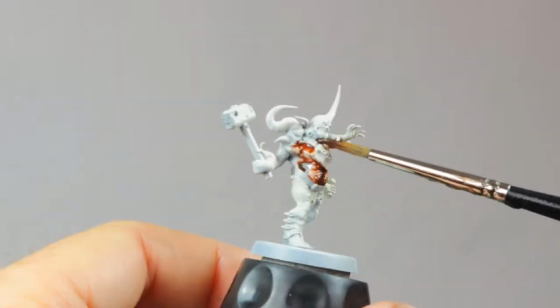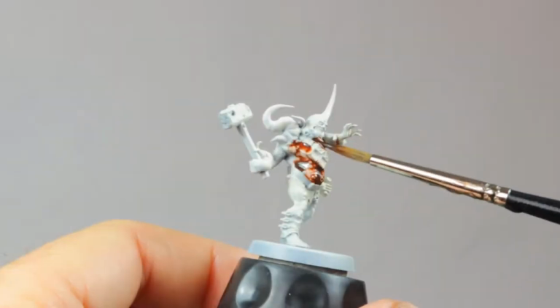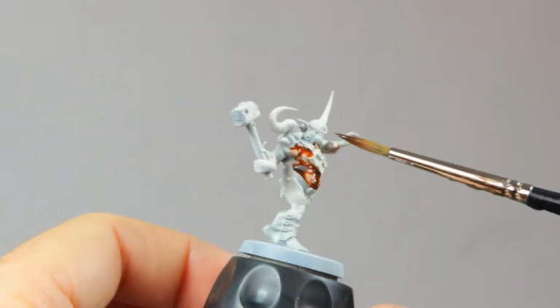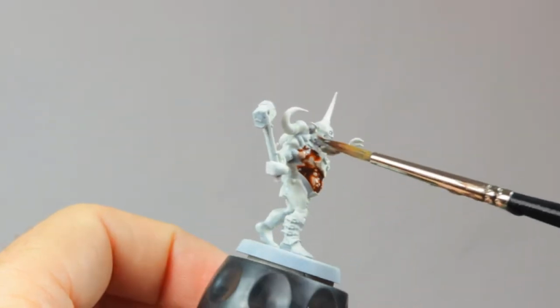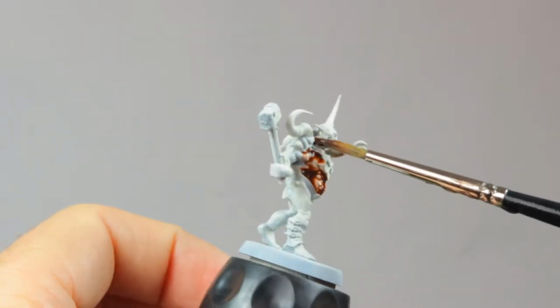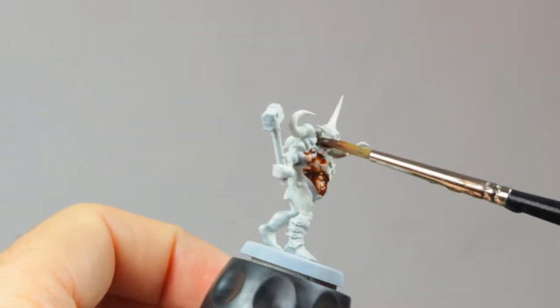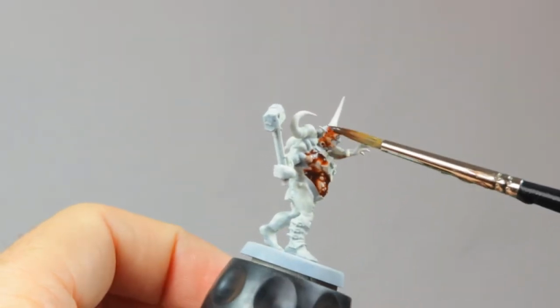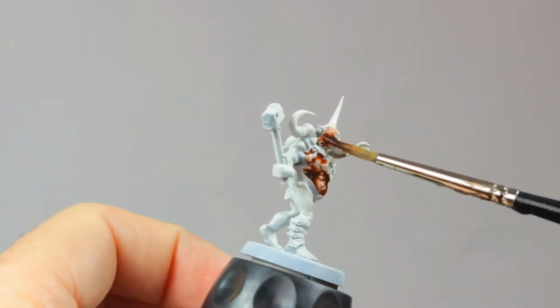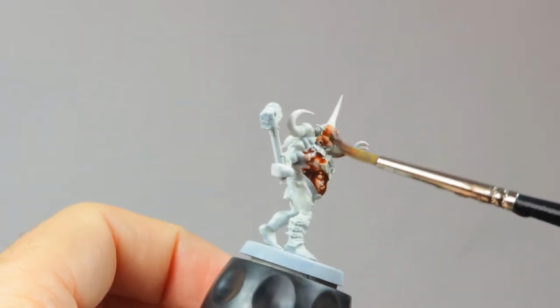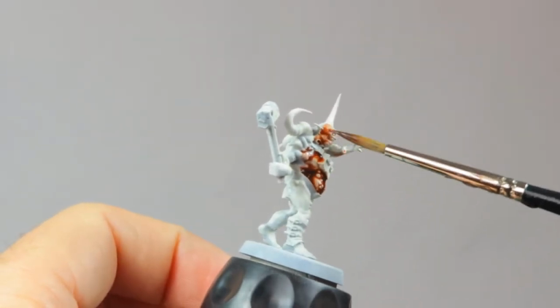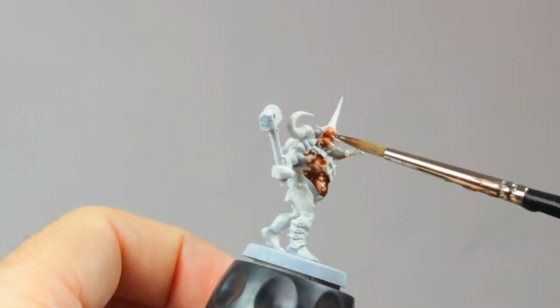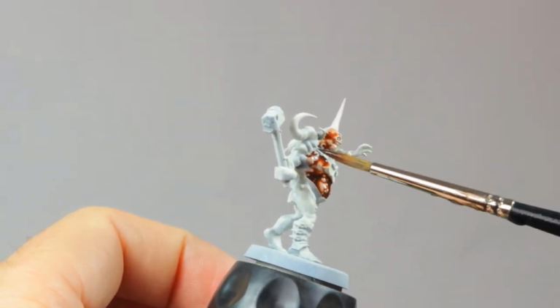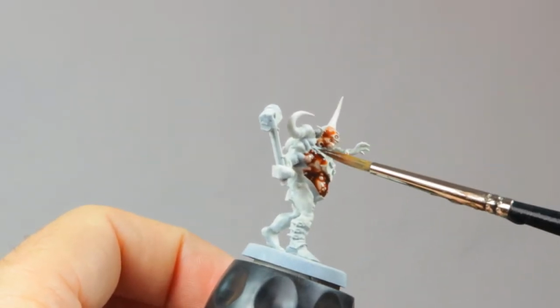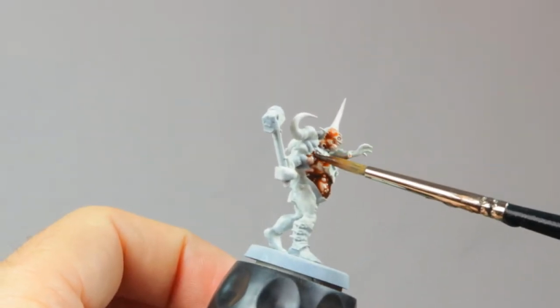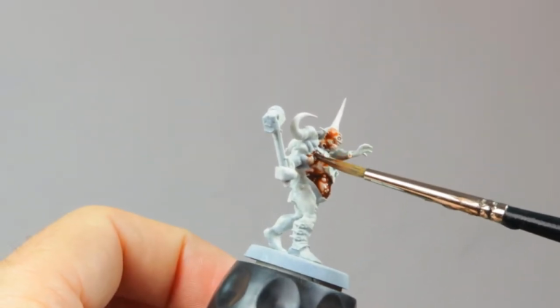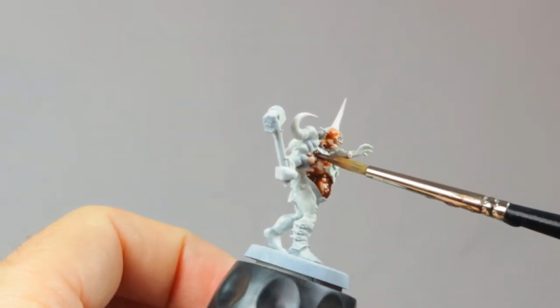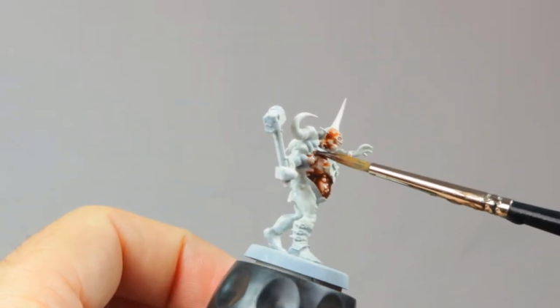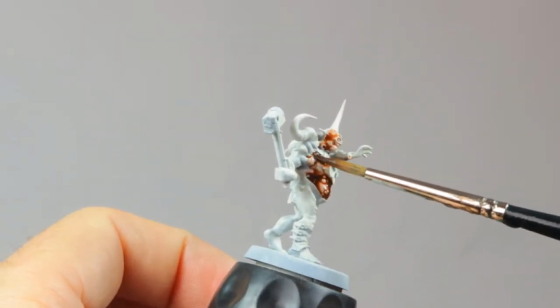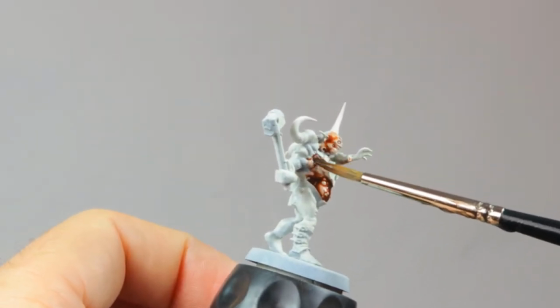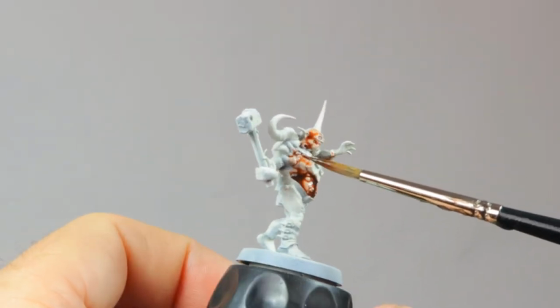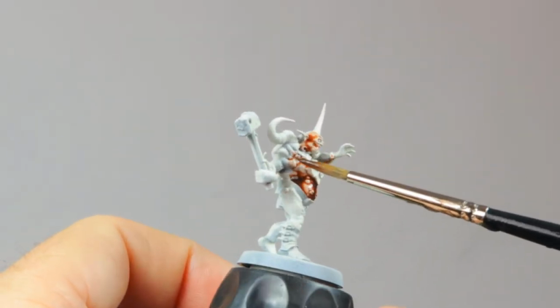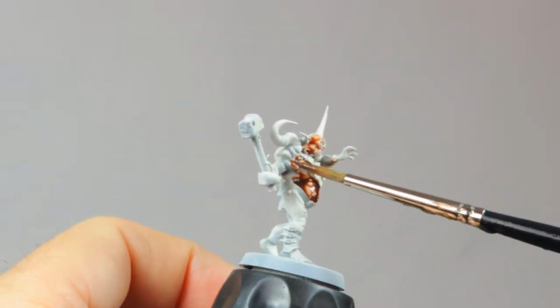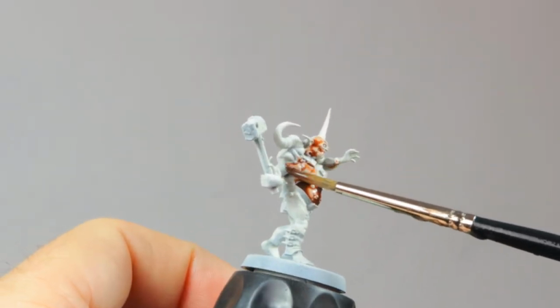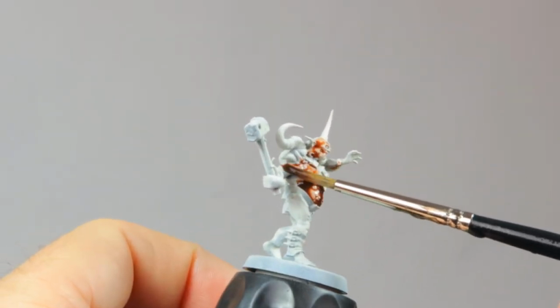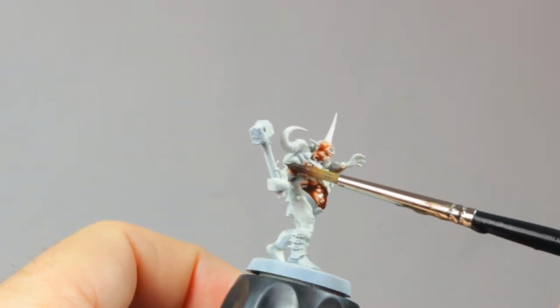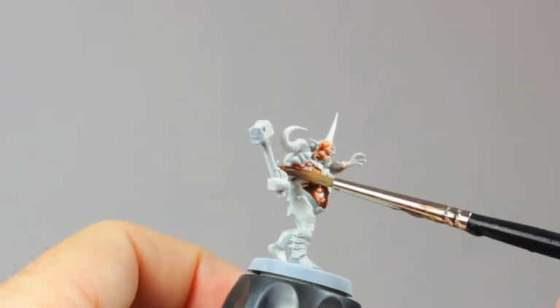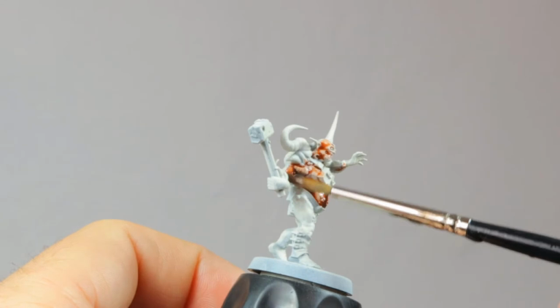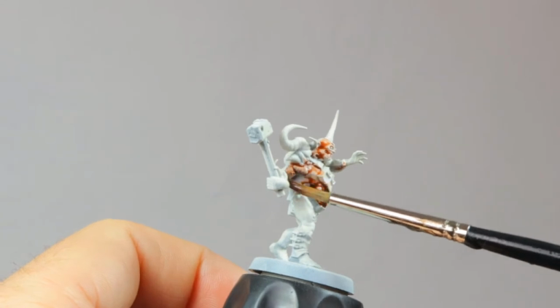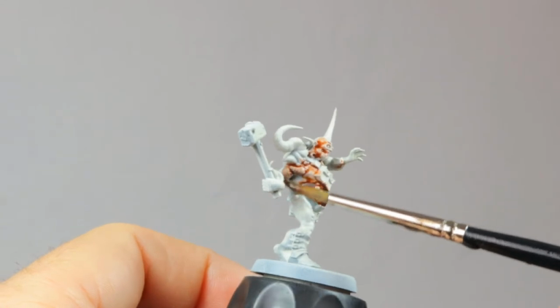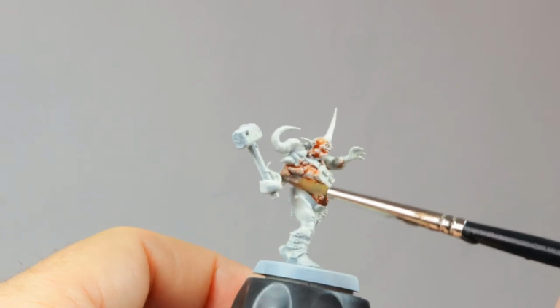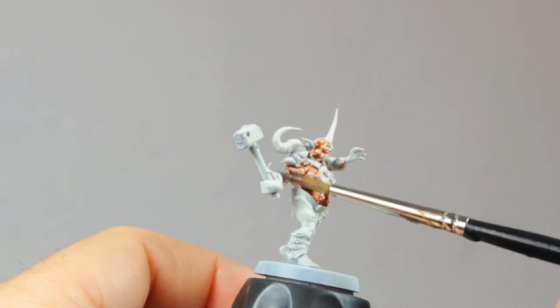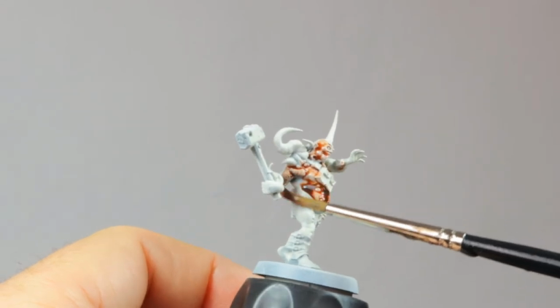I'm starting with the biggest surface on this Poxwalker, and that's his skin. It's all done in Gilliman Flesh.